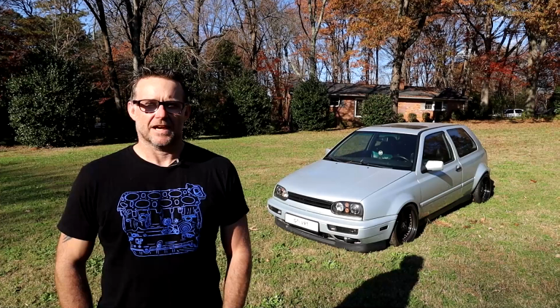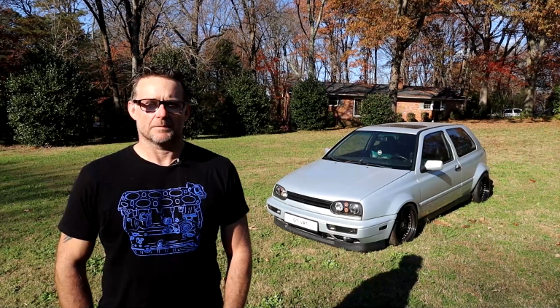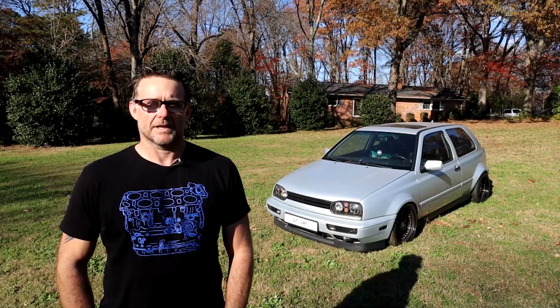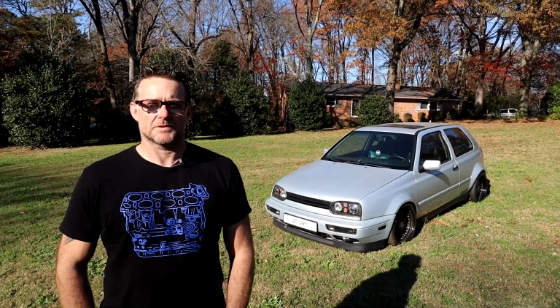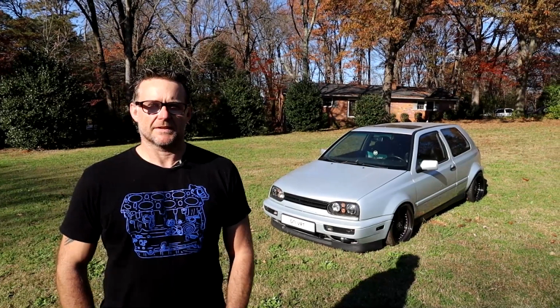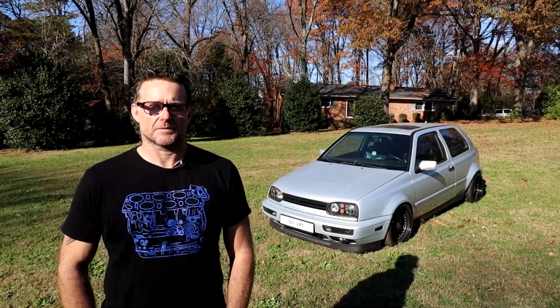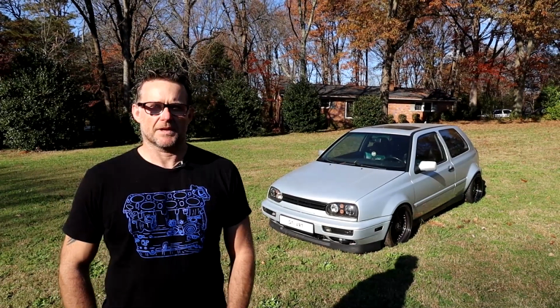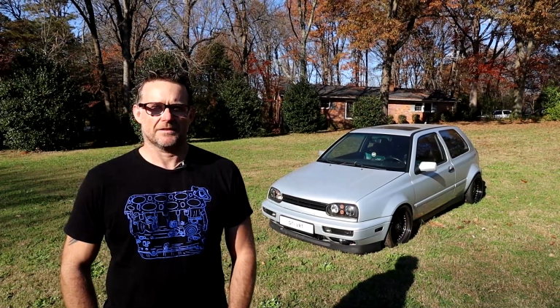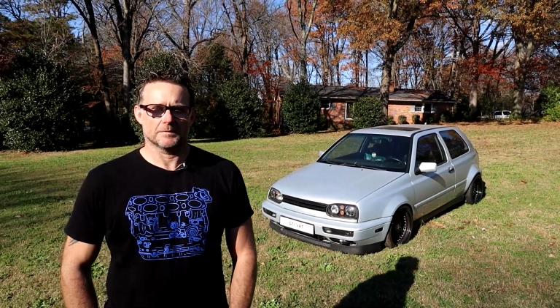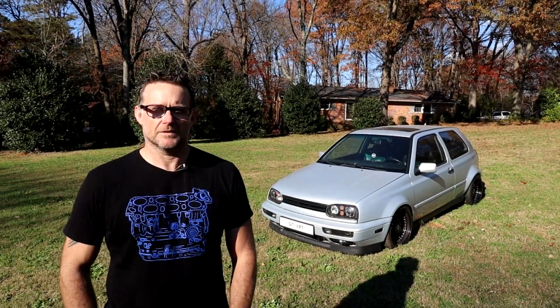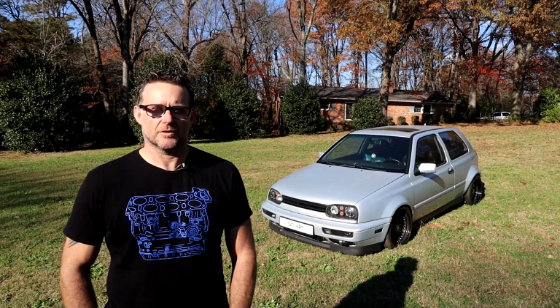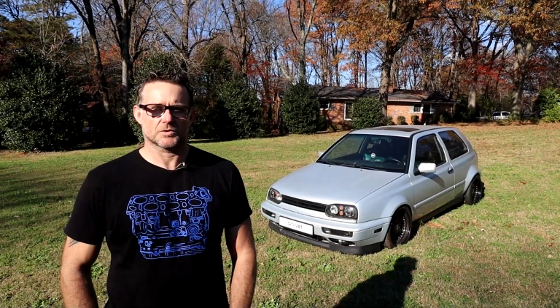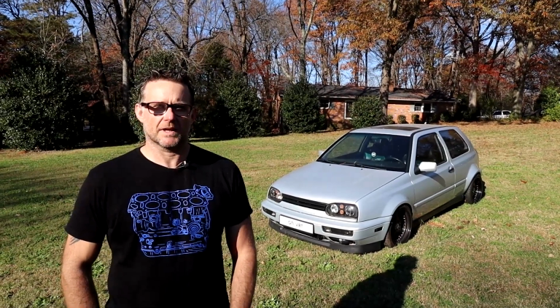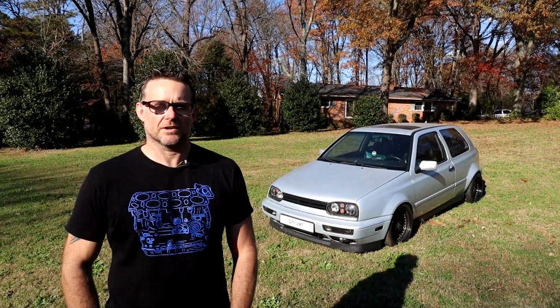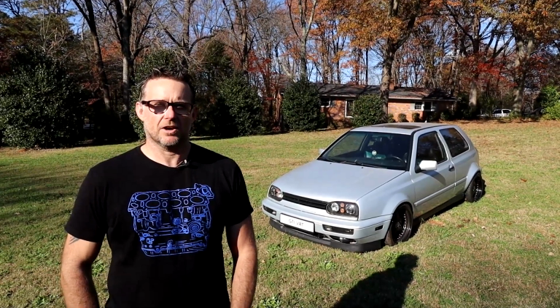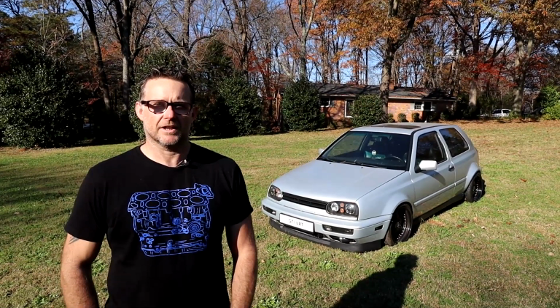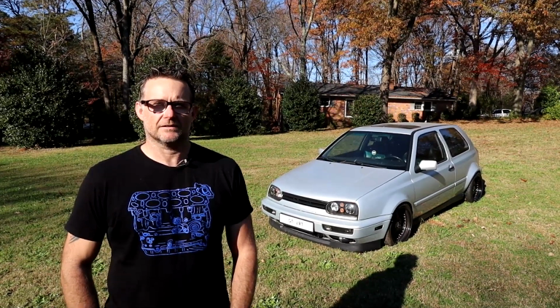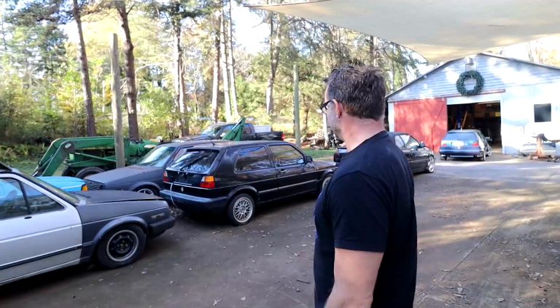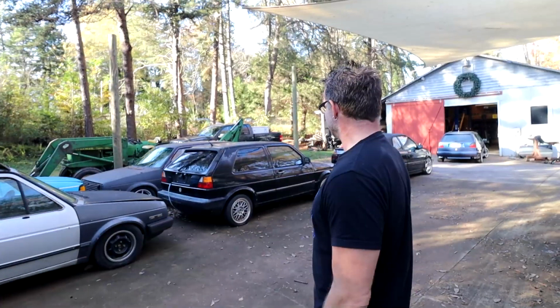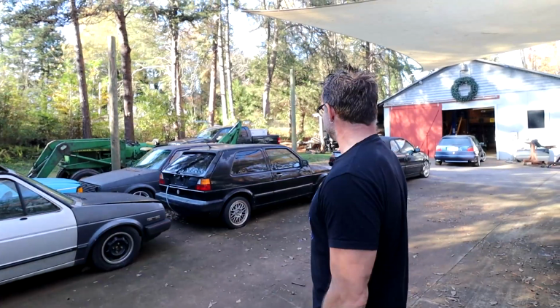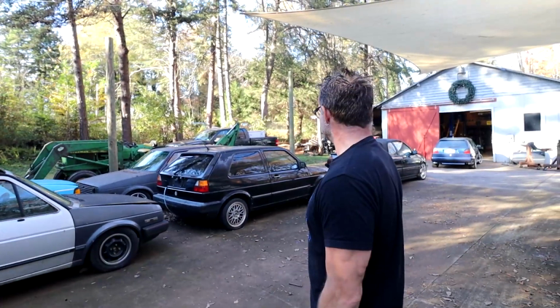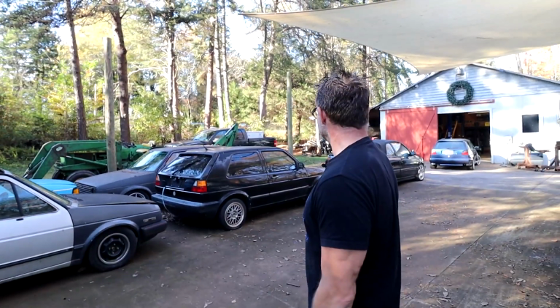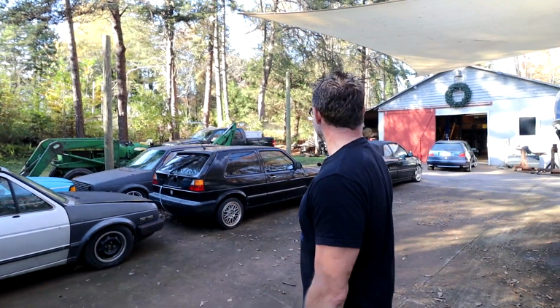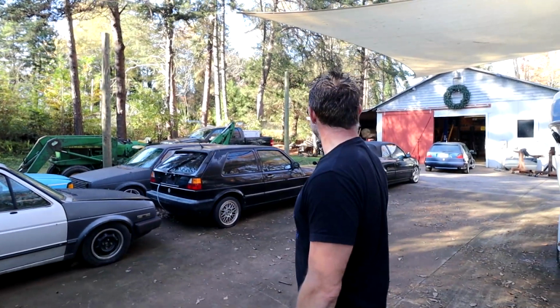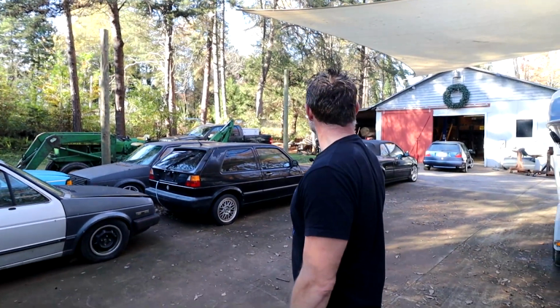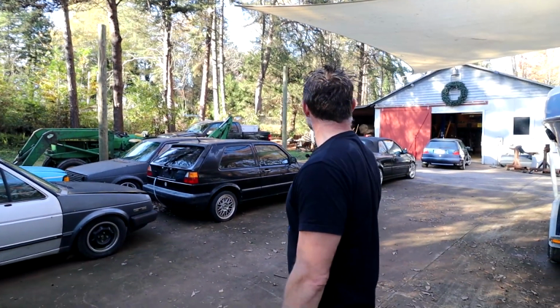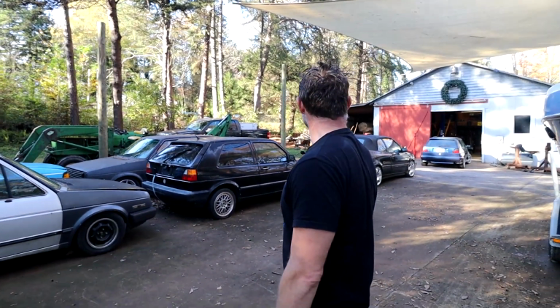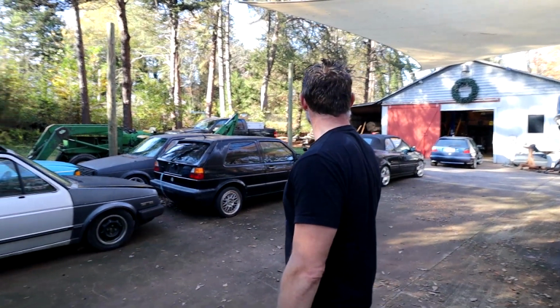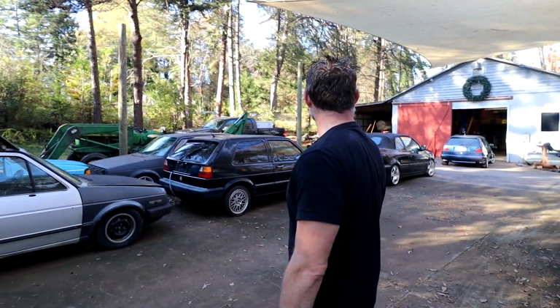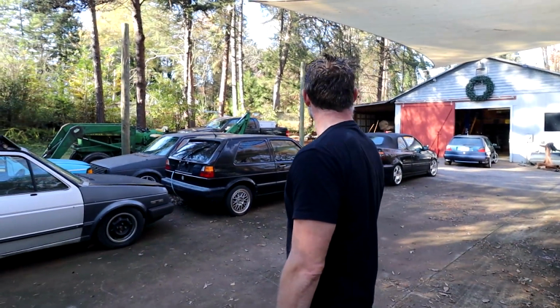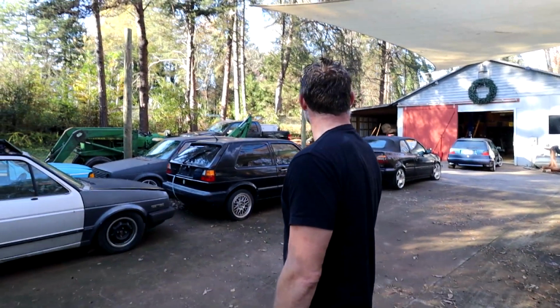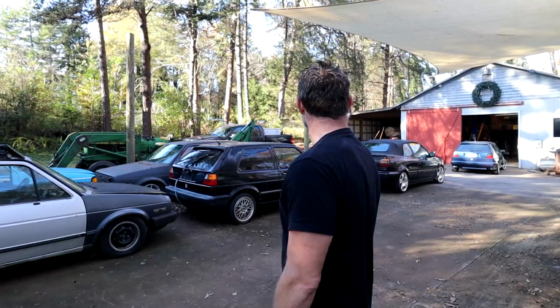Hi, my name's Steve Smith. I'm a Volkswagenaholic, car collector, hoarder — whatever you want to call me.